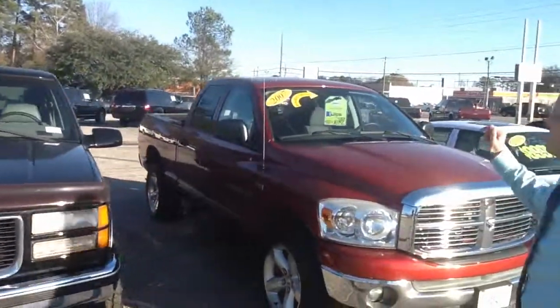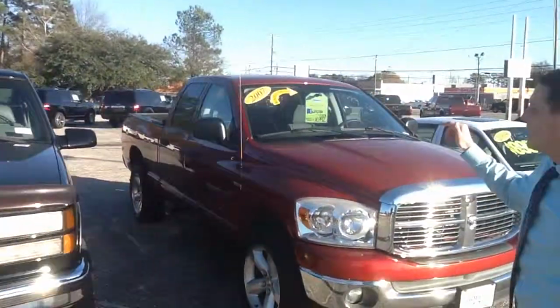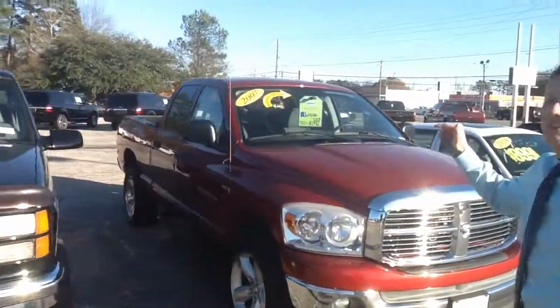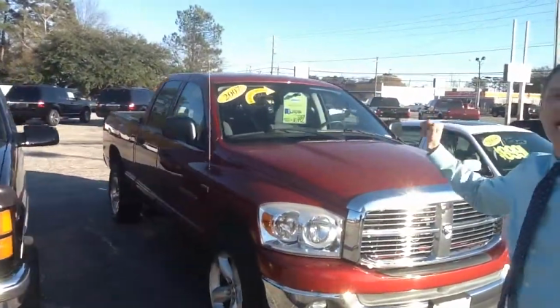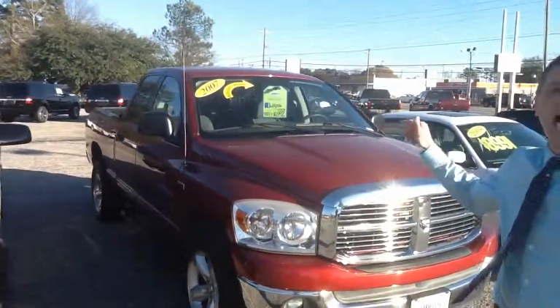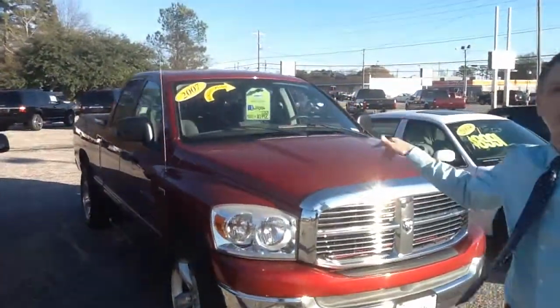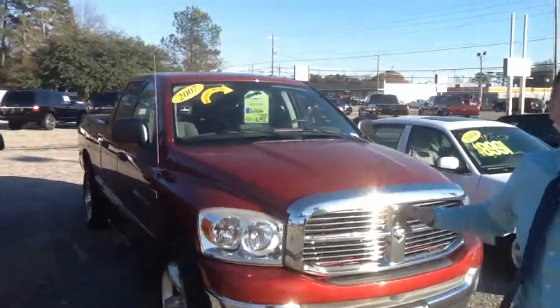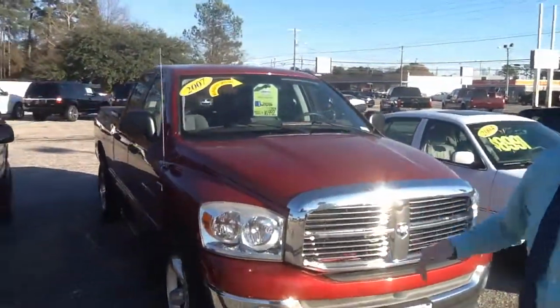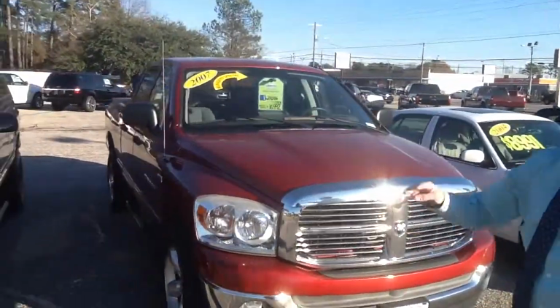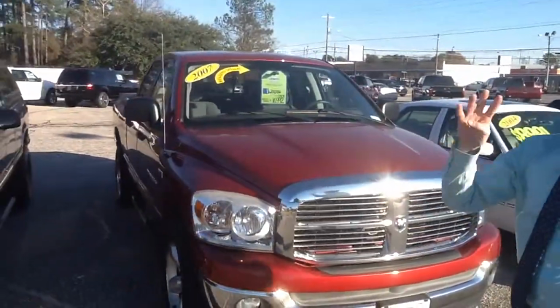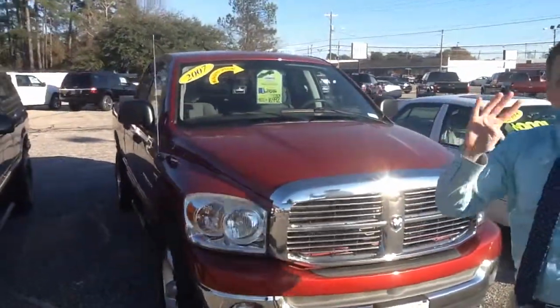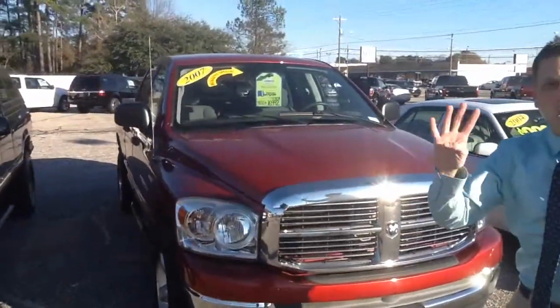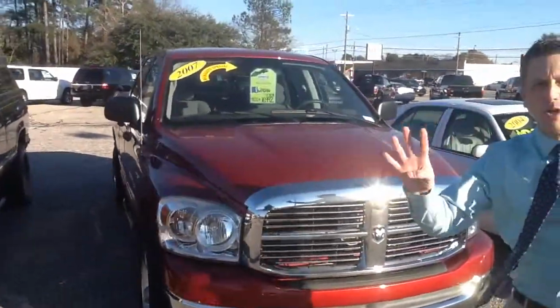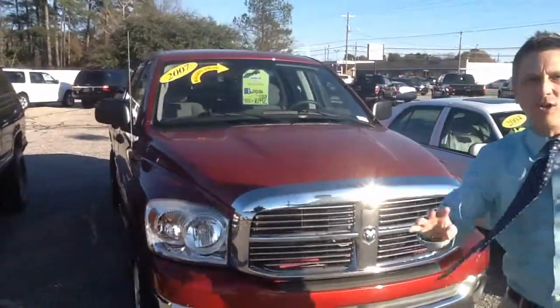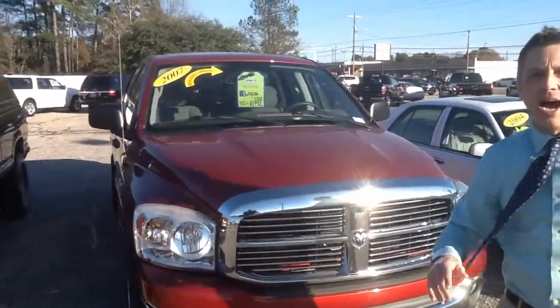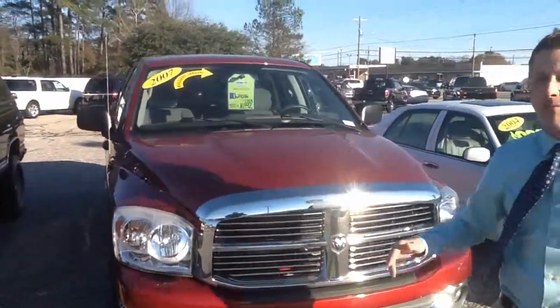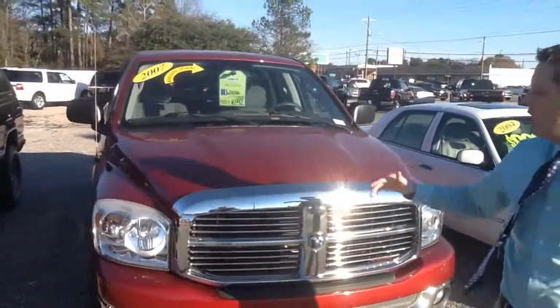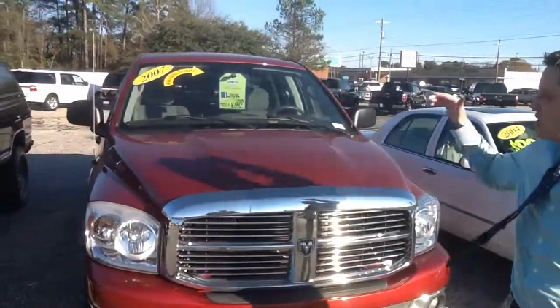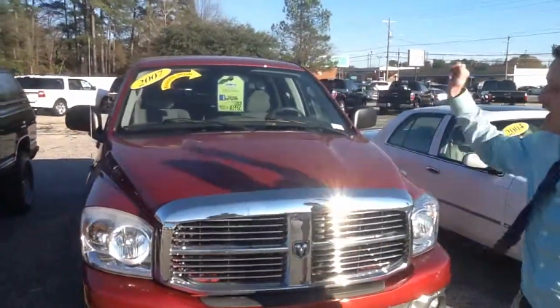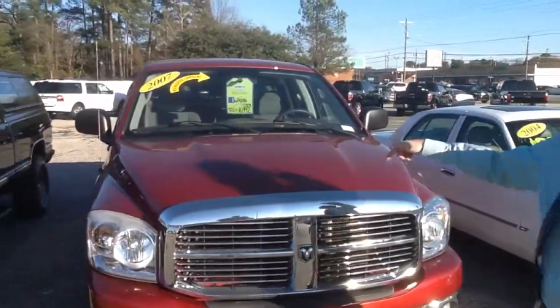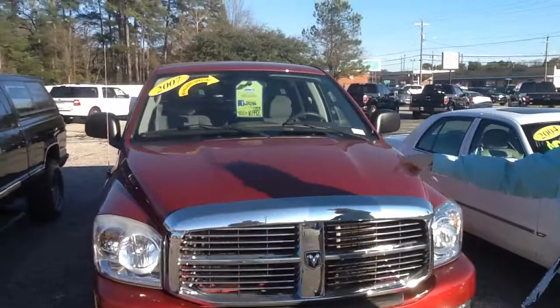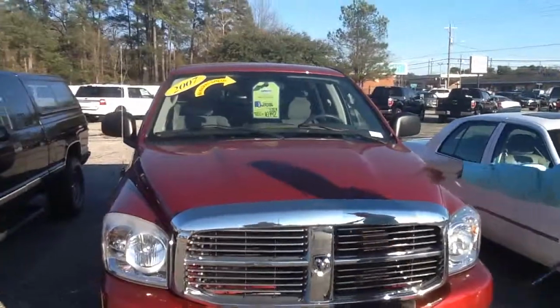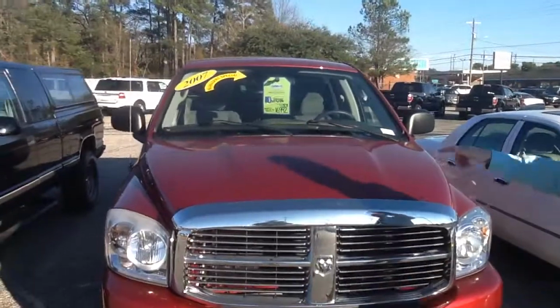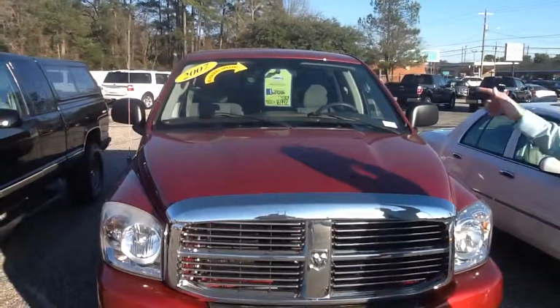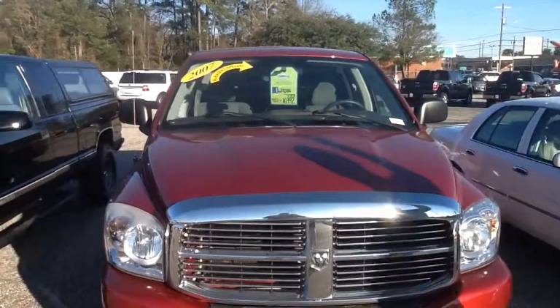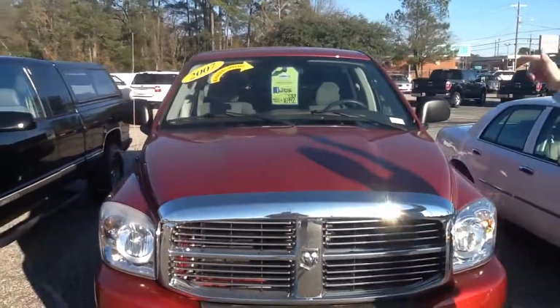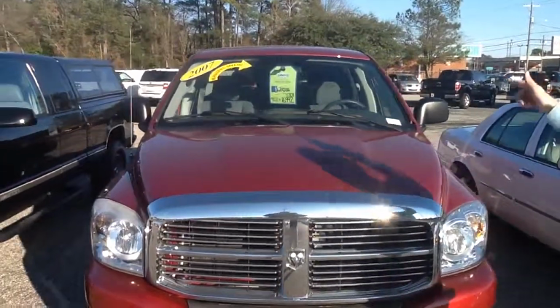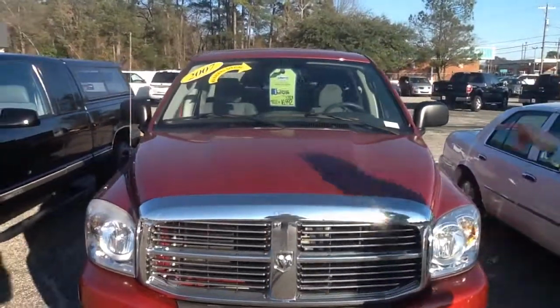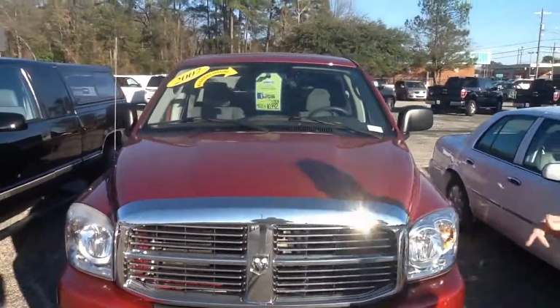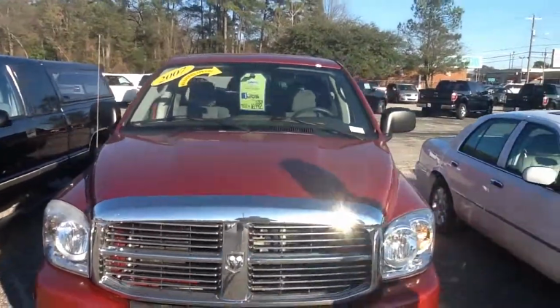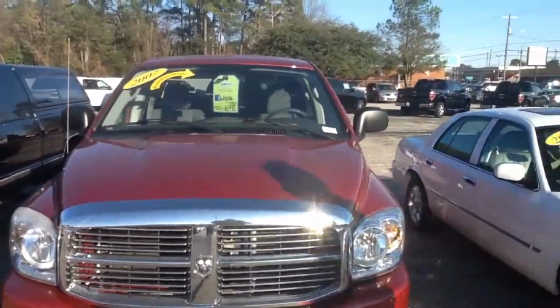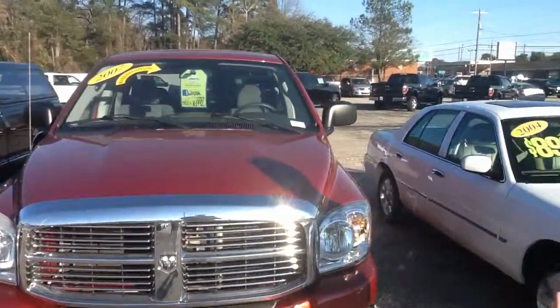2007 Dodge Ram, 4-wheel drive. You need to be calling today. It's priced under $10,000.